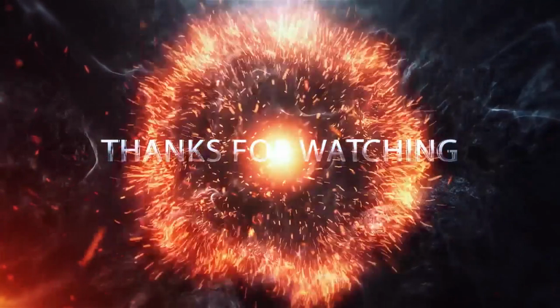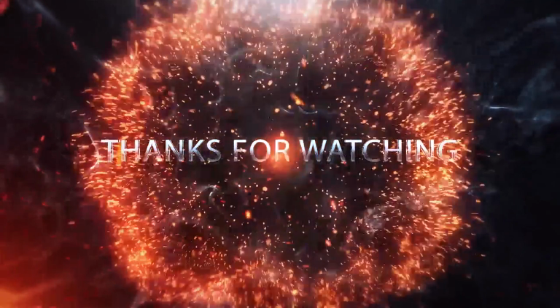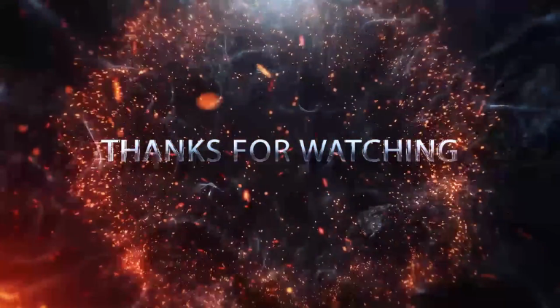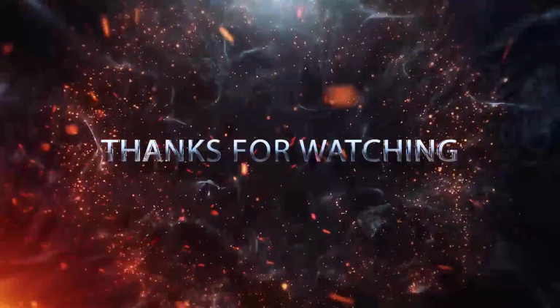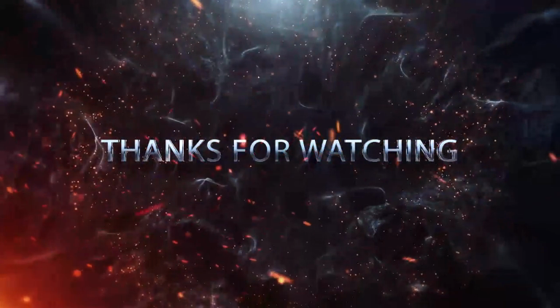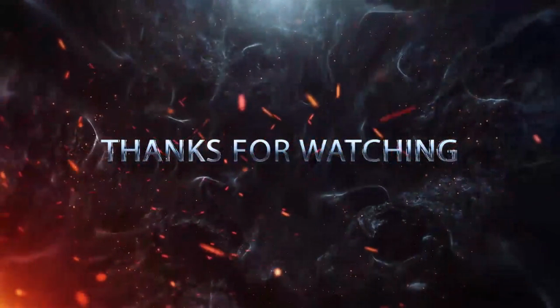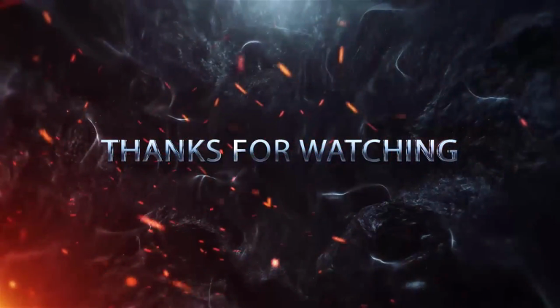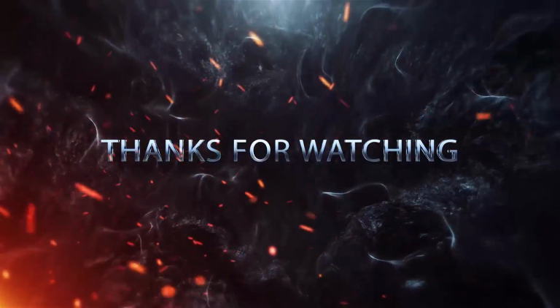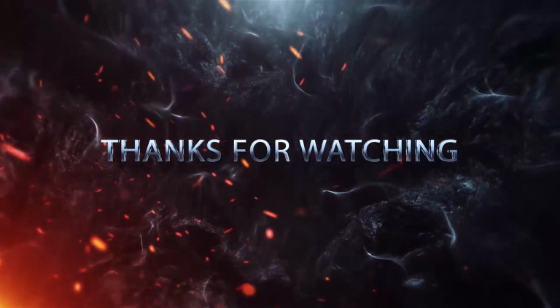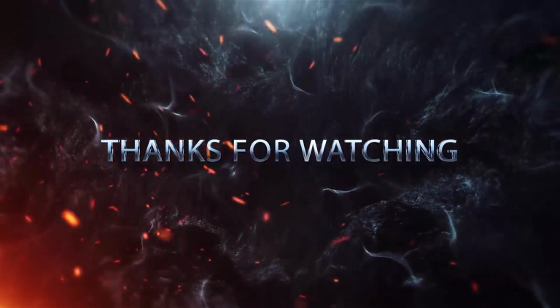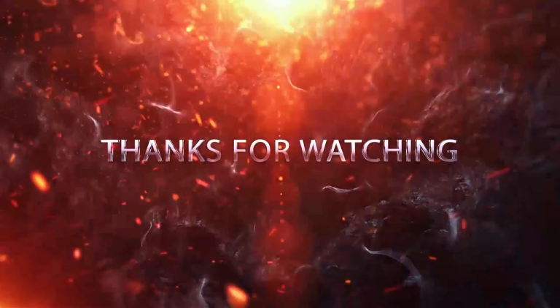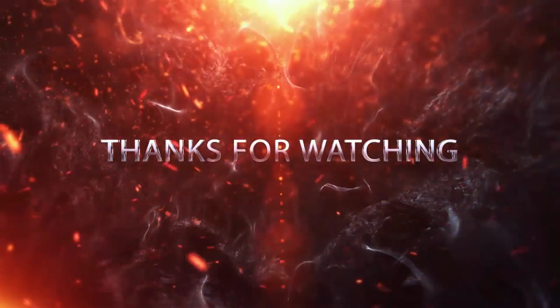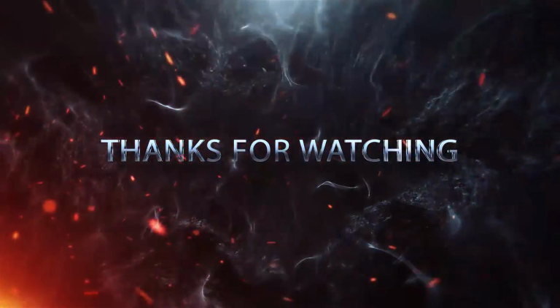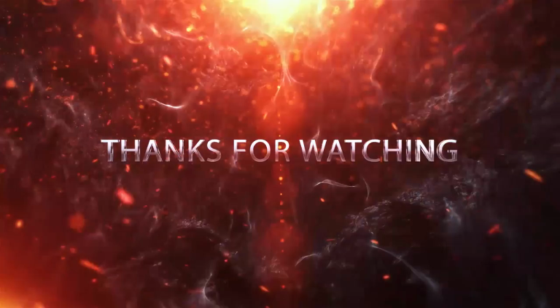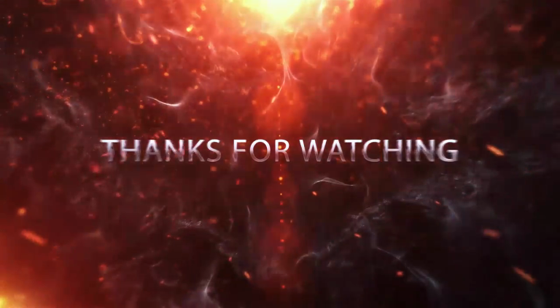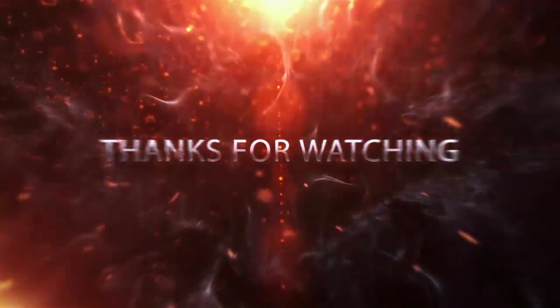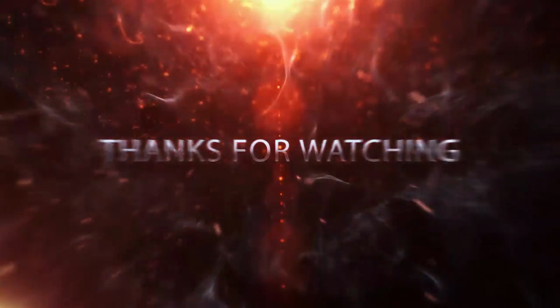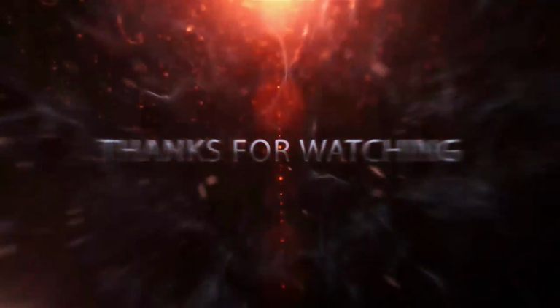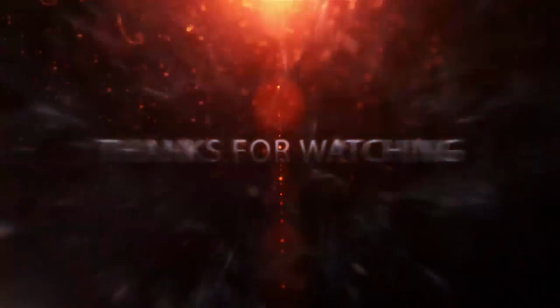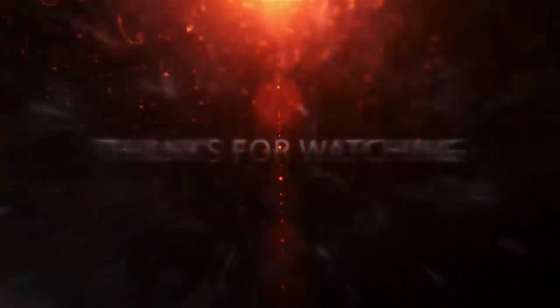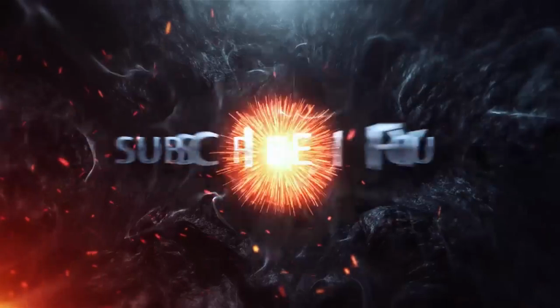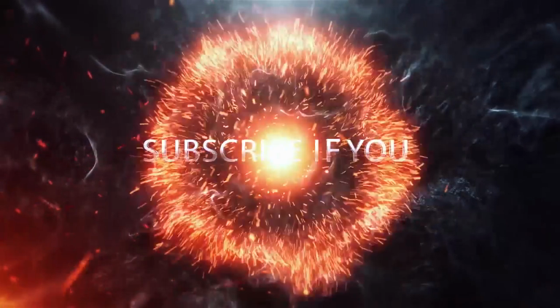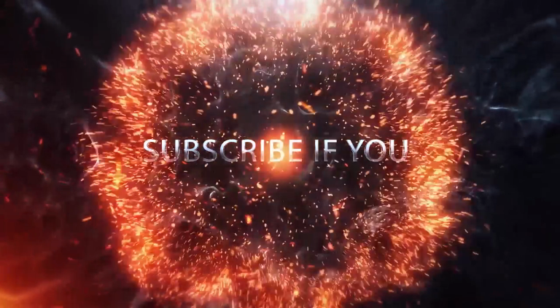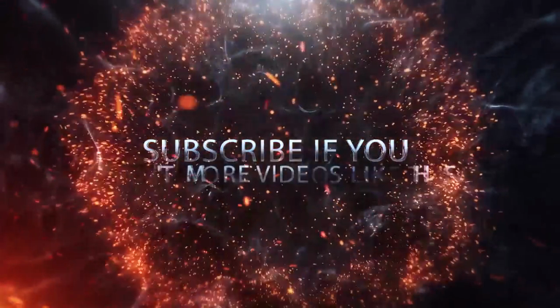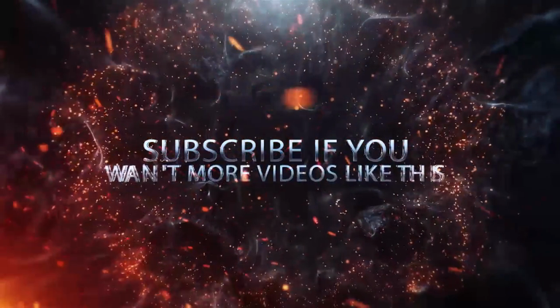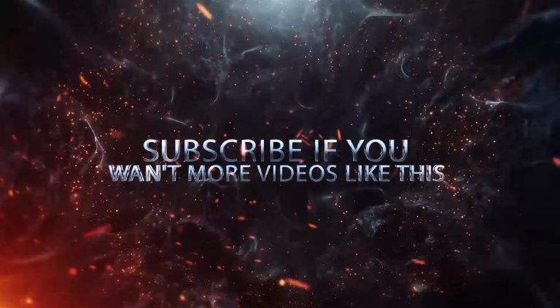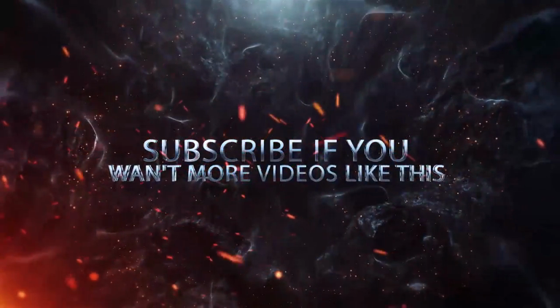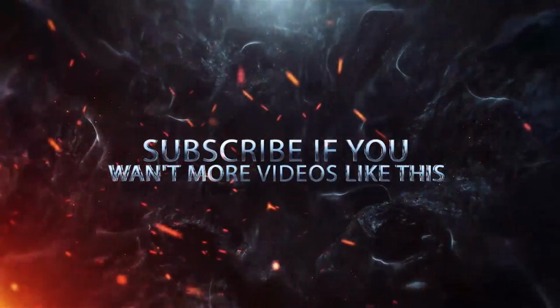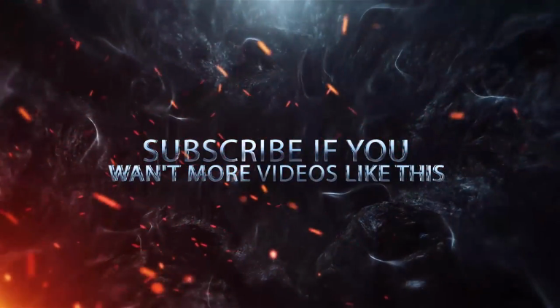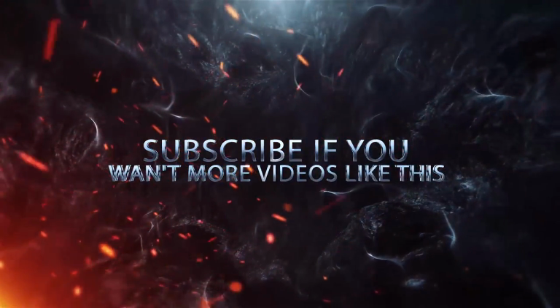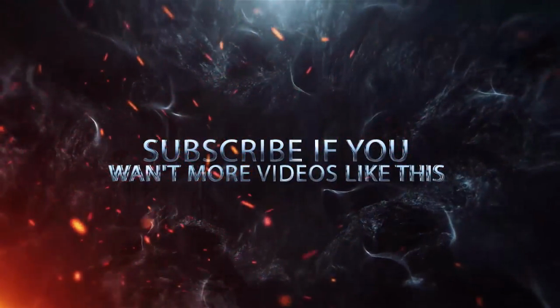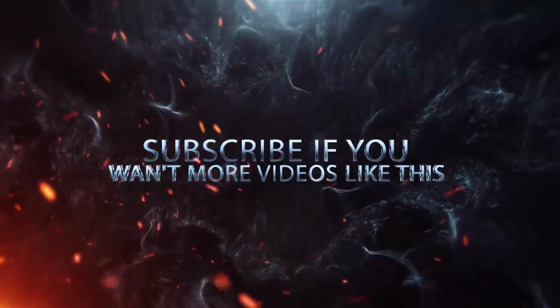I hope you liked this video. It took a while to make, and if you liked it and want to see more like this, please subscribe to the channel and I'll see you next time.